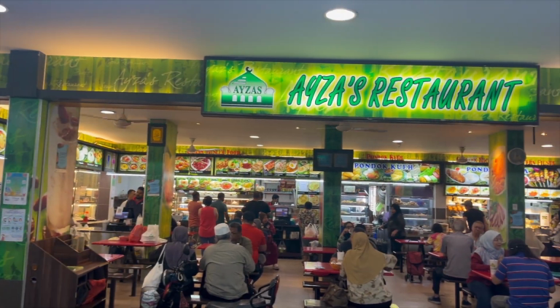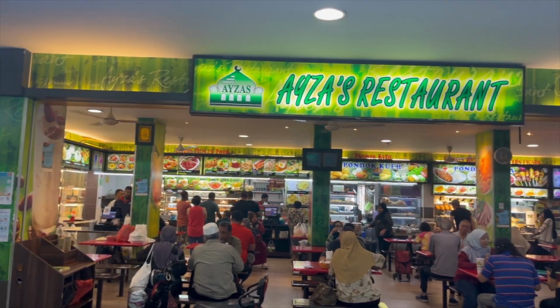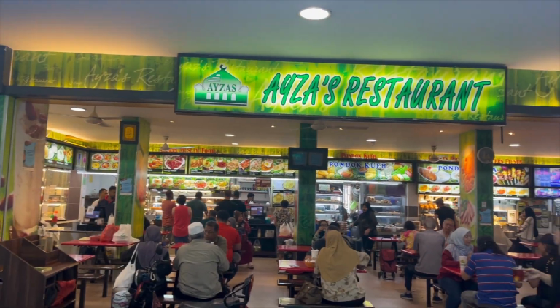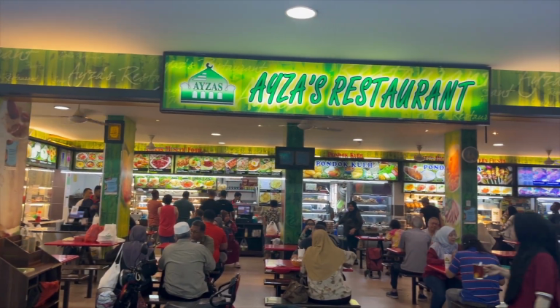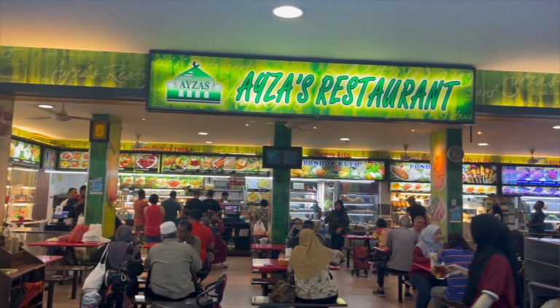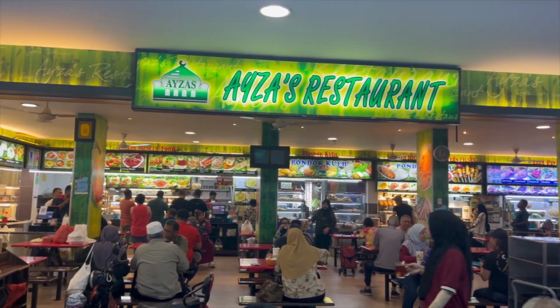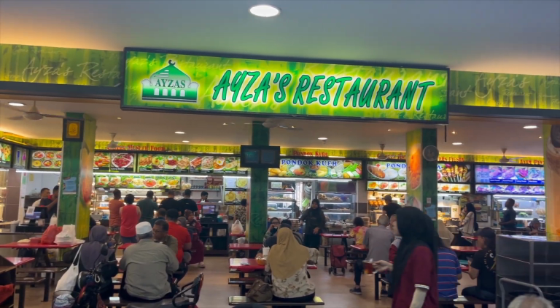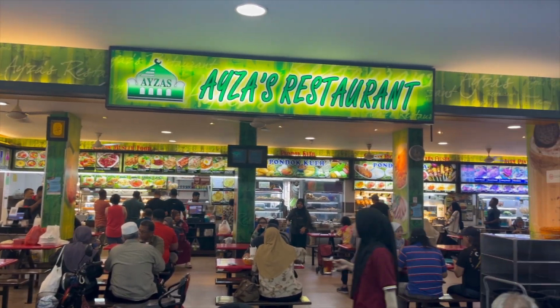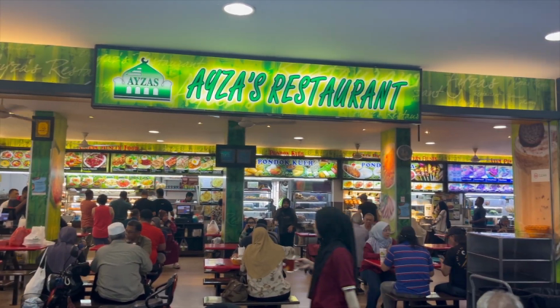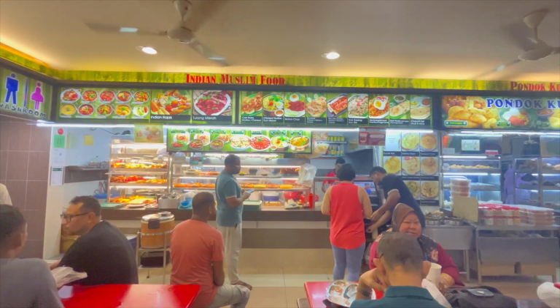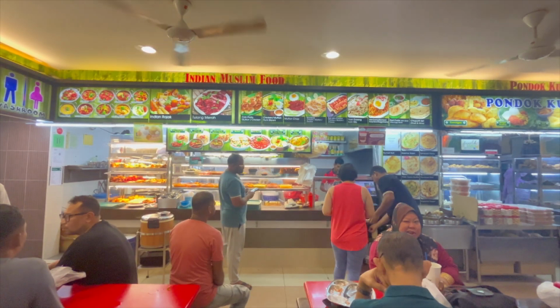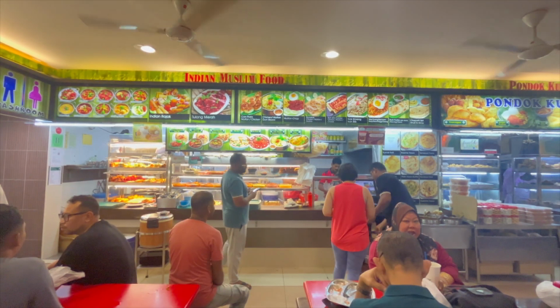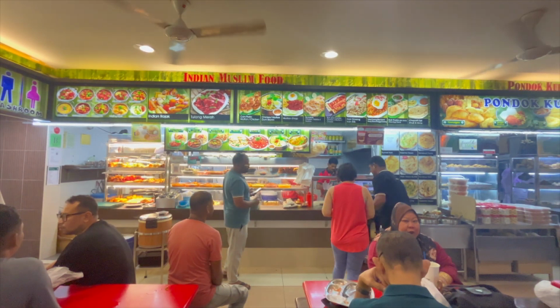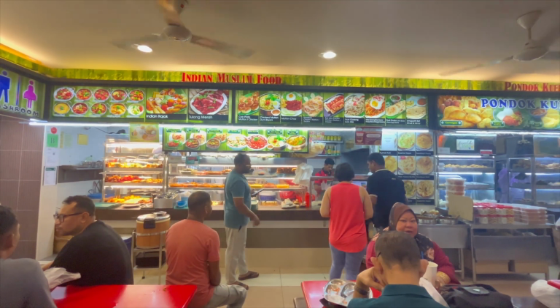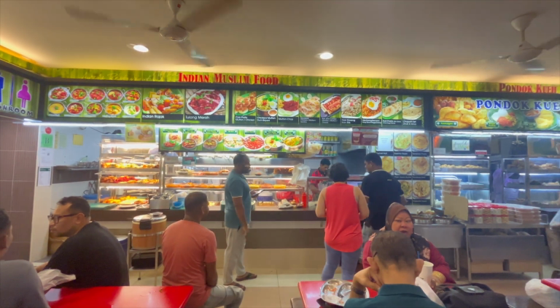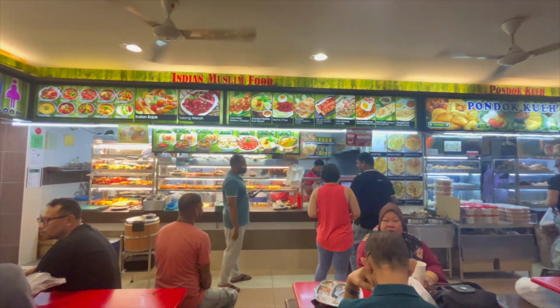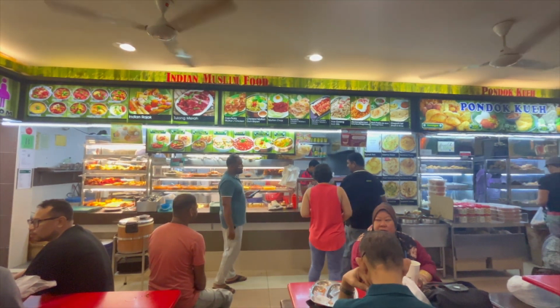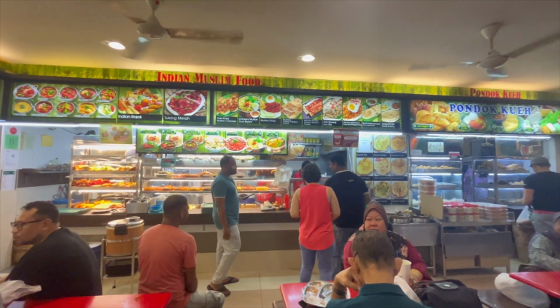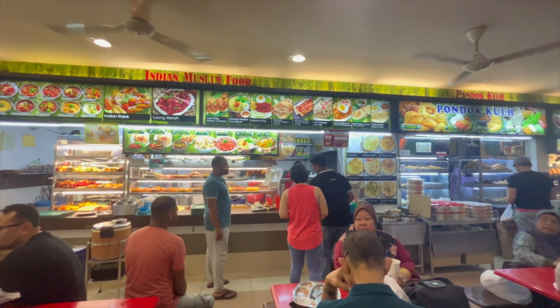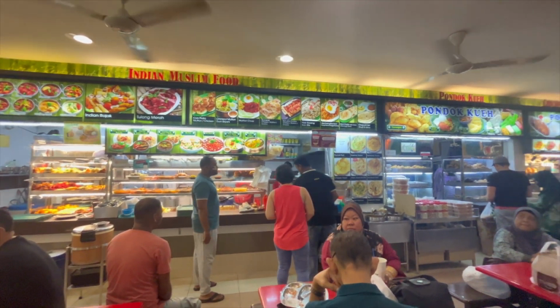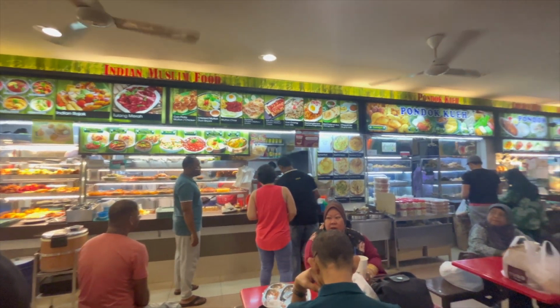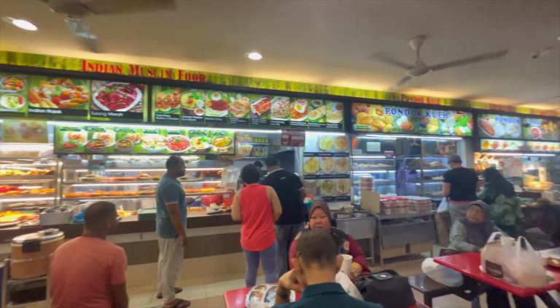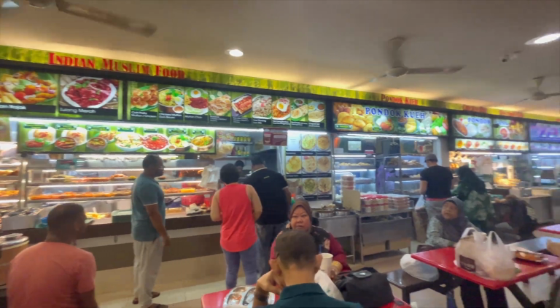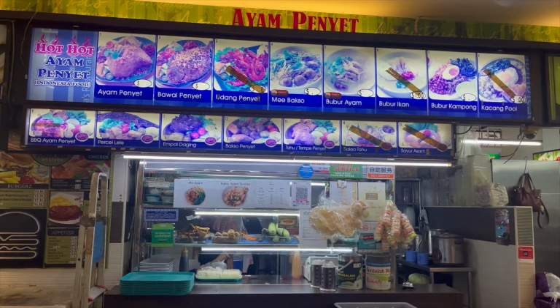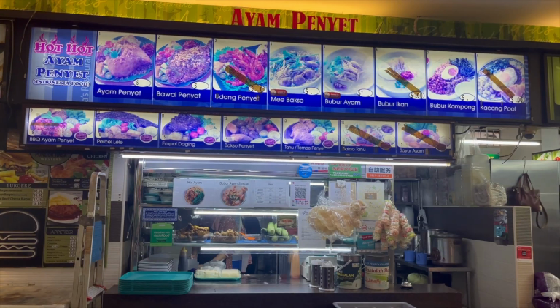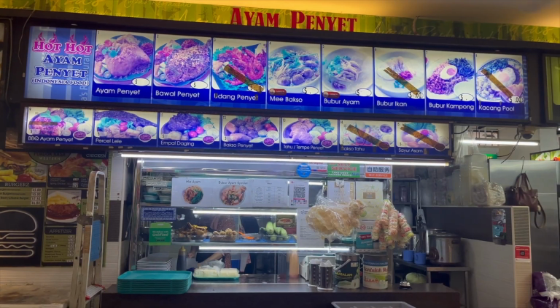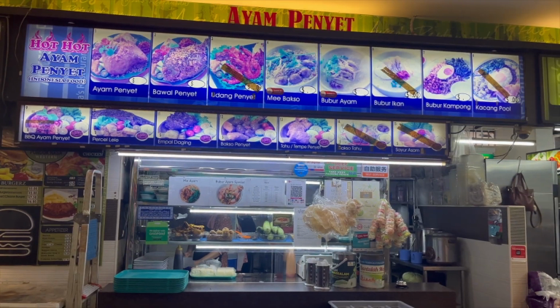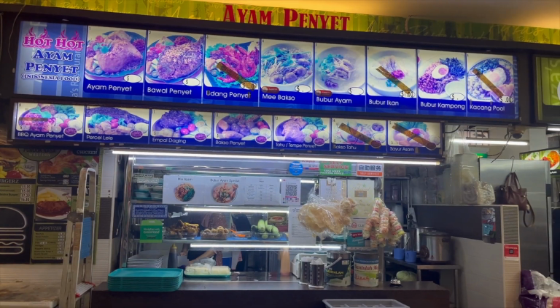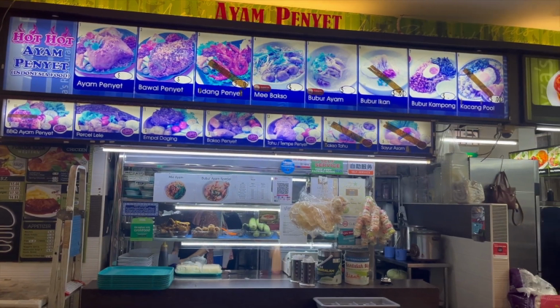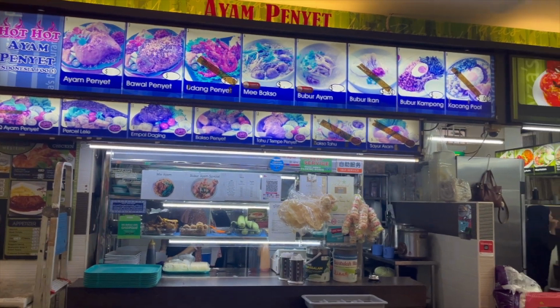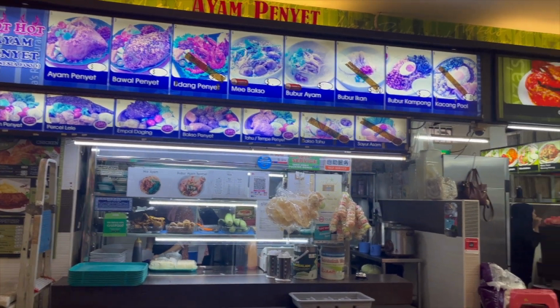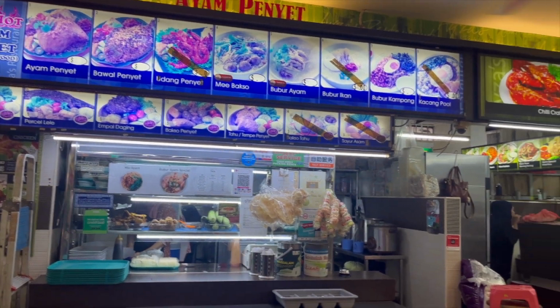Aiza's Restaurant. There are so many delicious food options and all look so yummy.